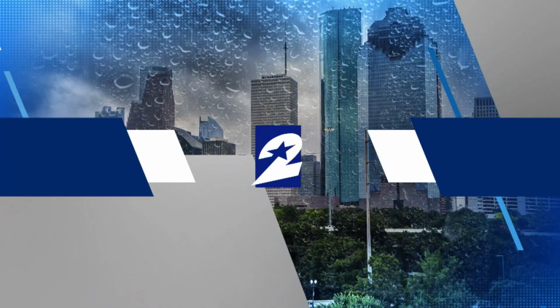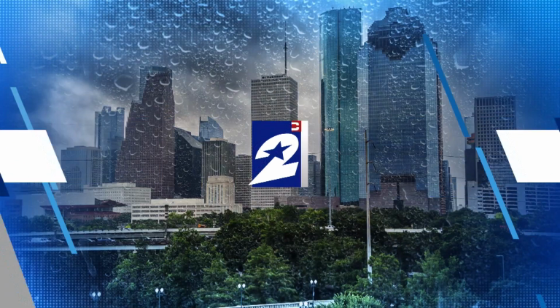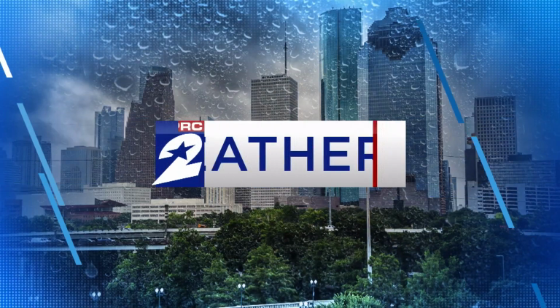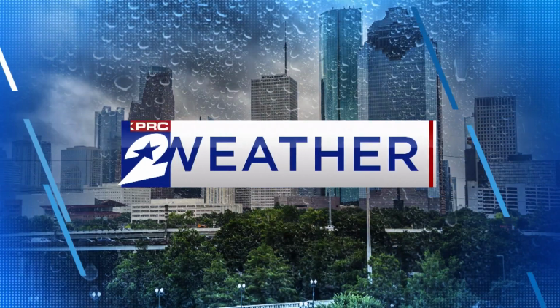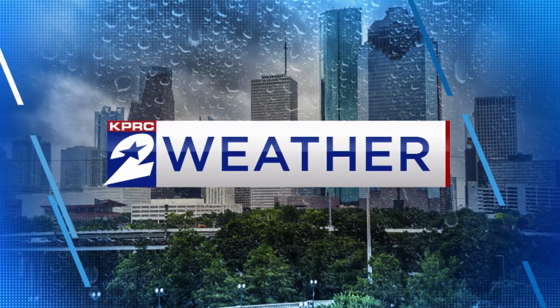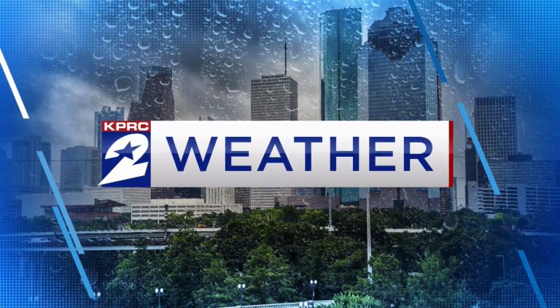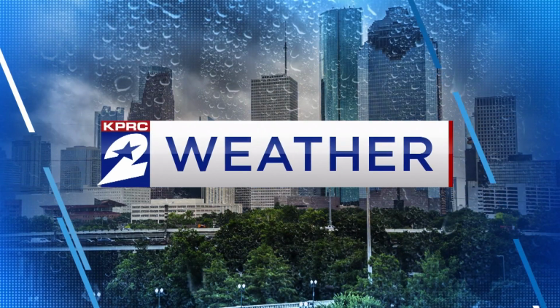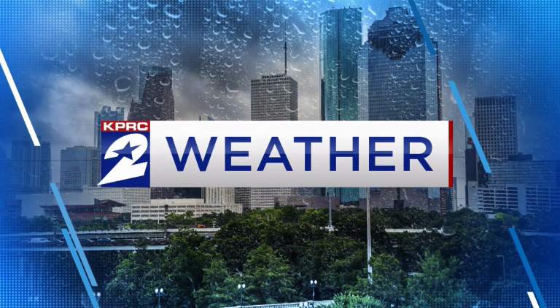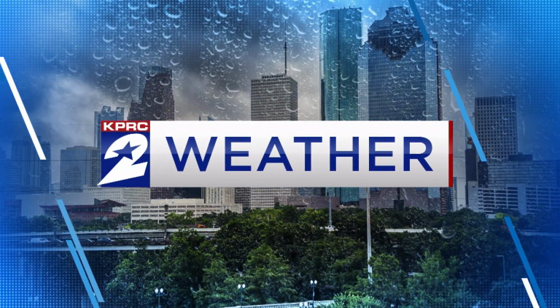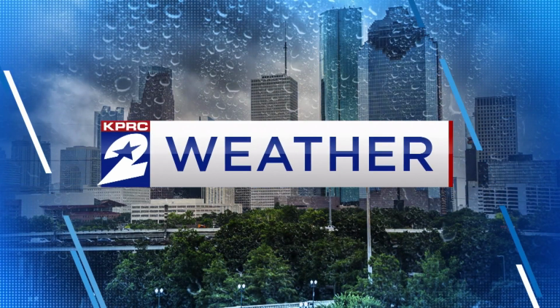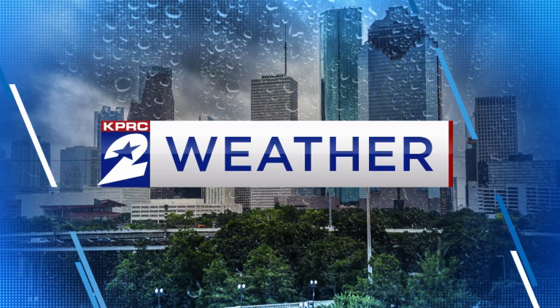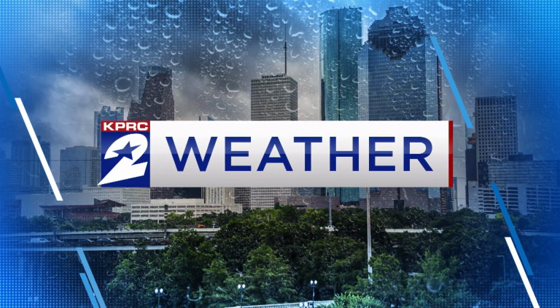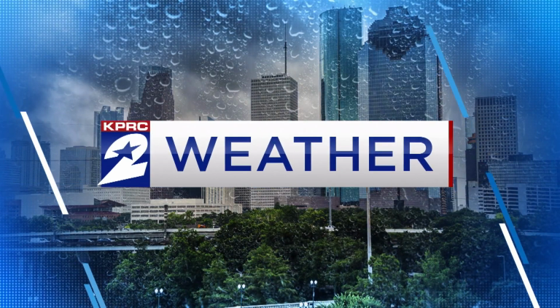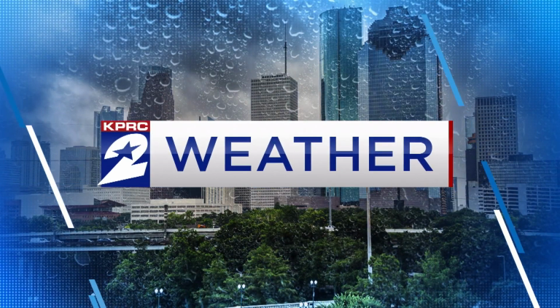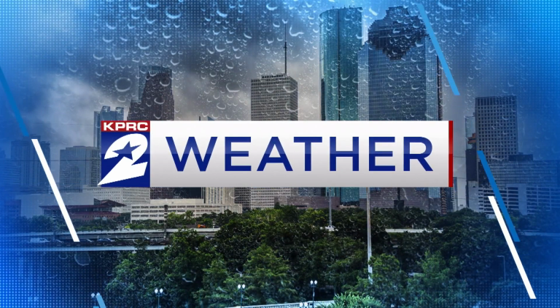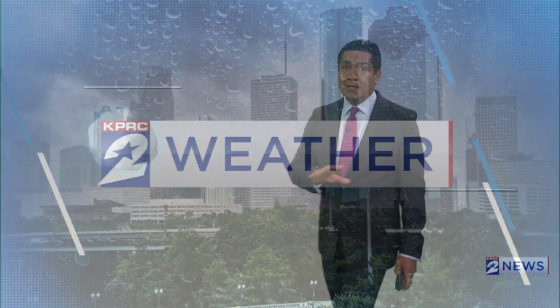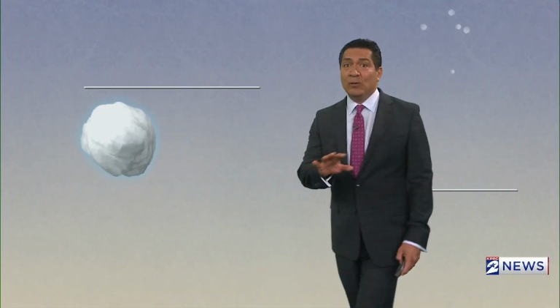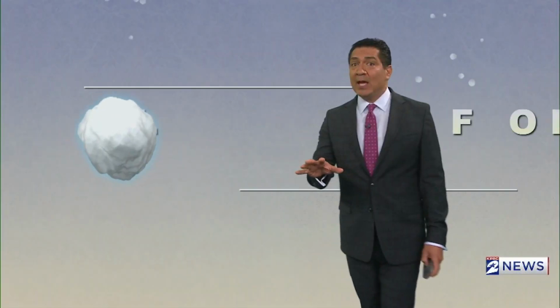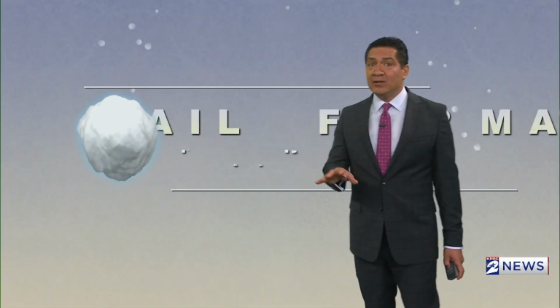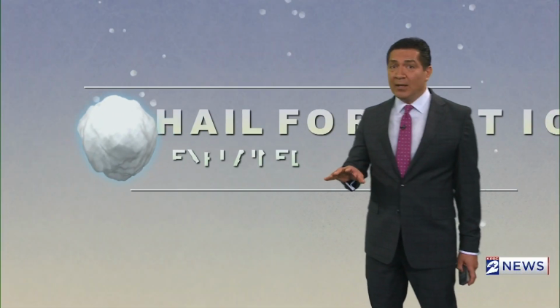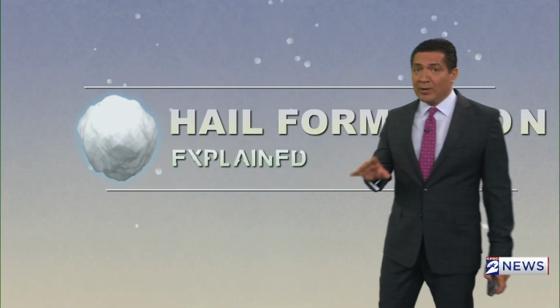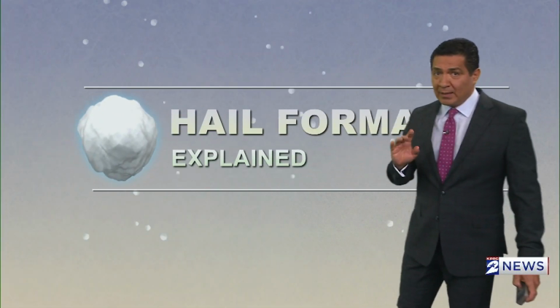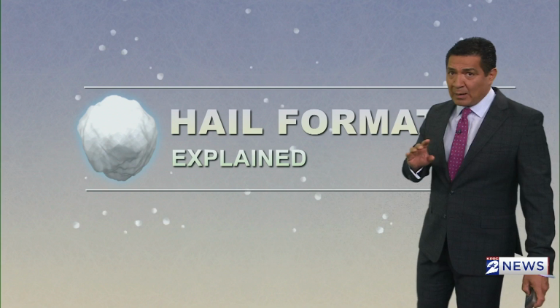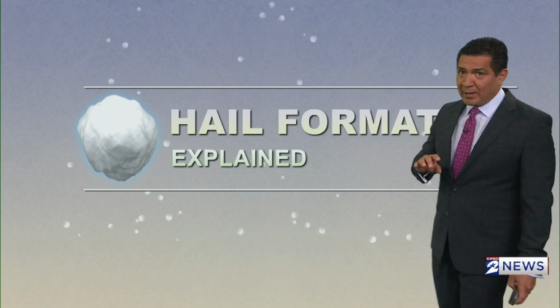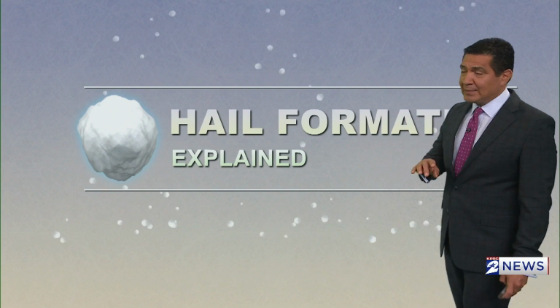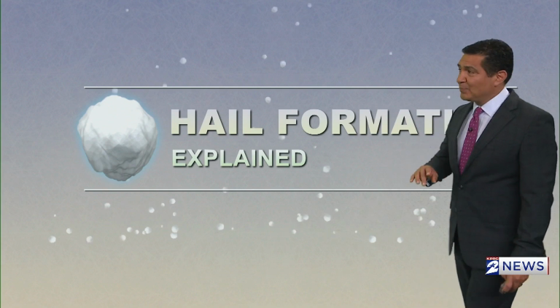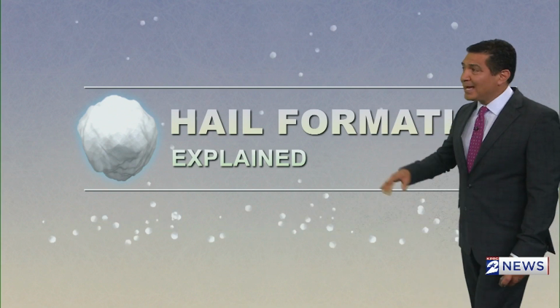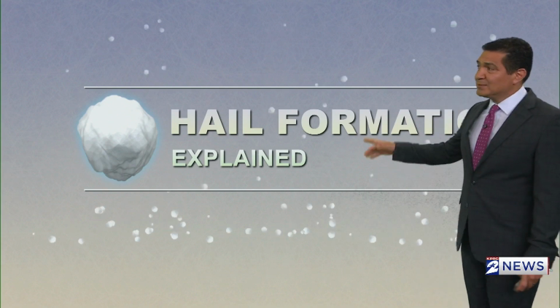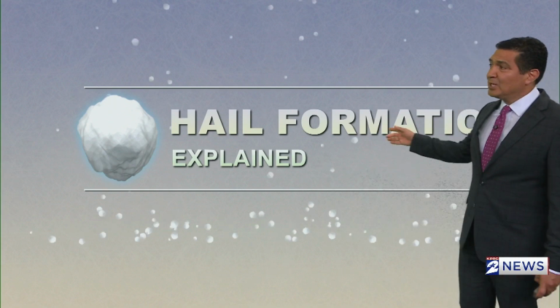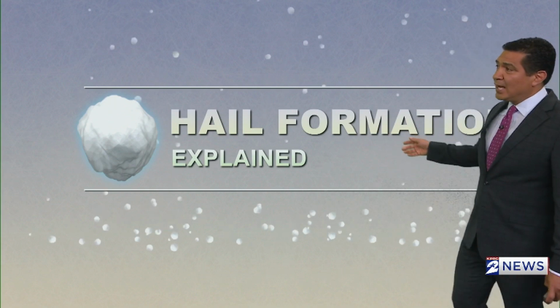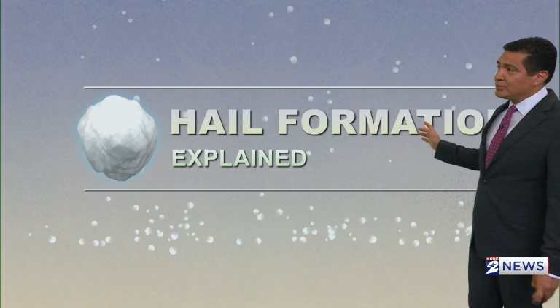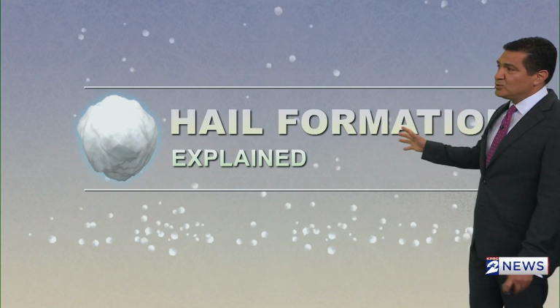We have quite the display of hail that came down on Monday, and we have another hail outbreak that's possible on Tuesday.